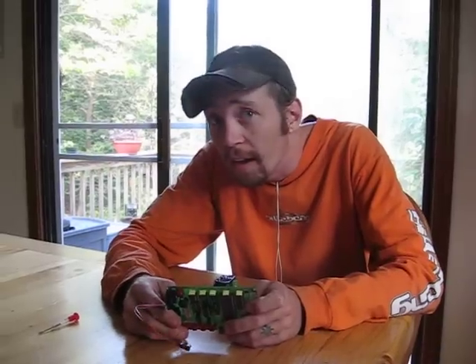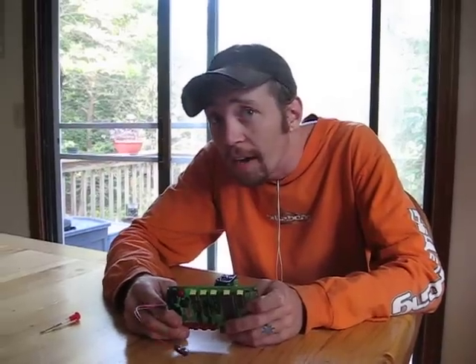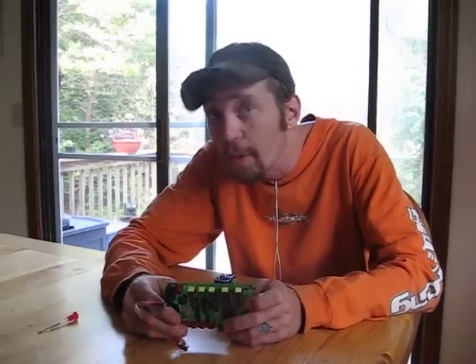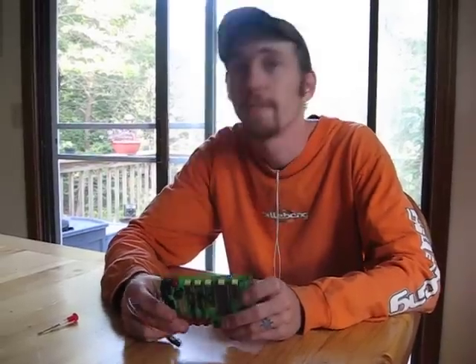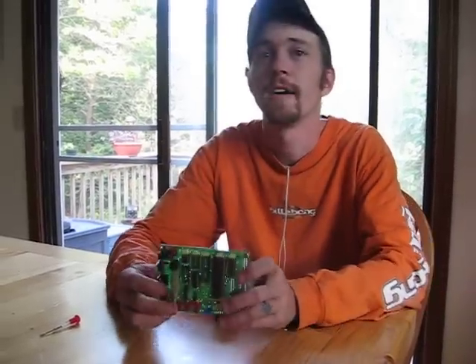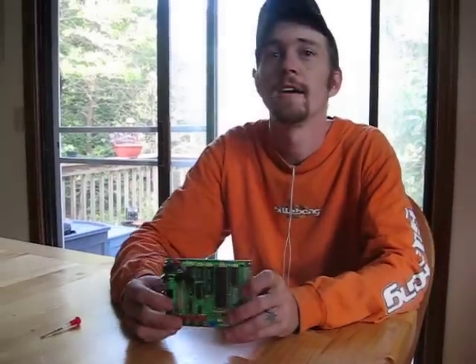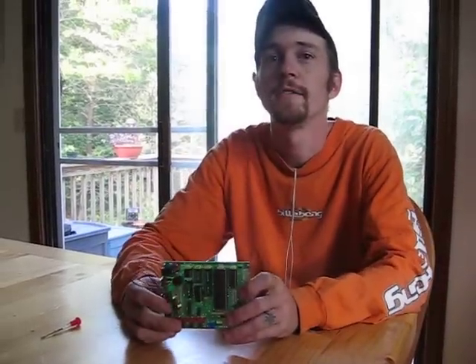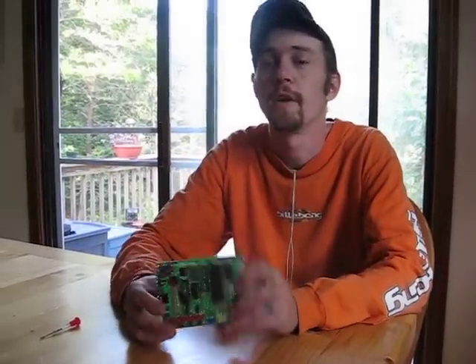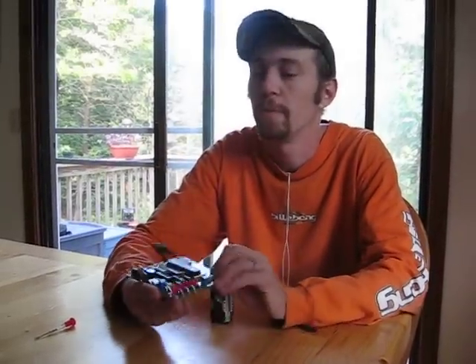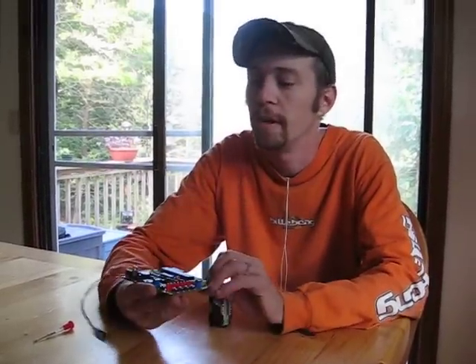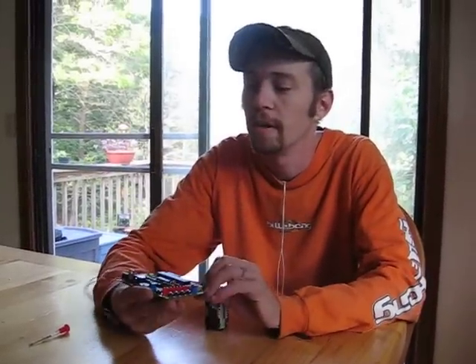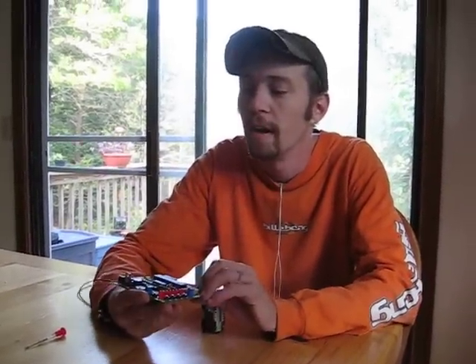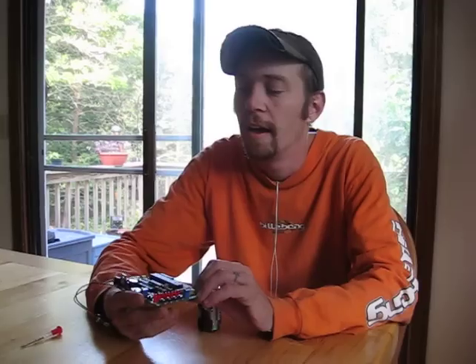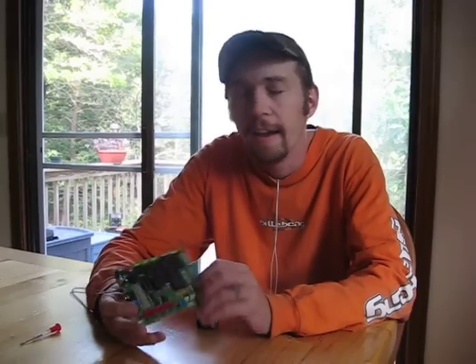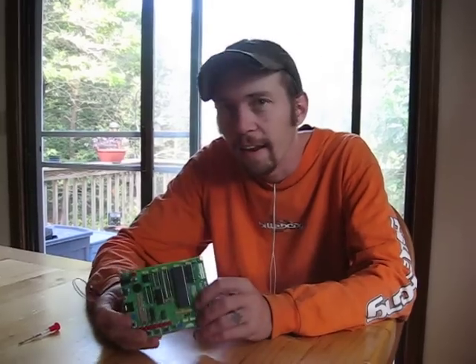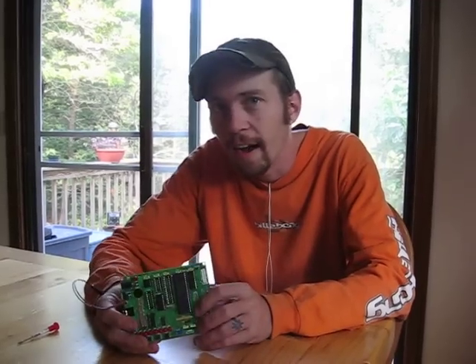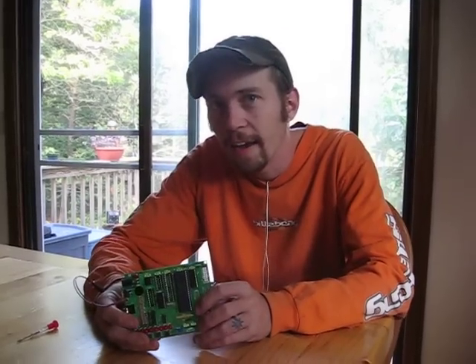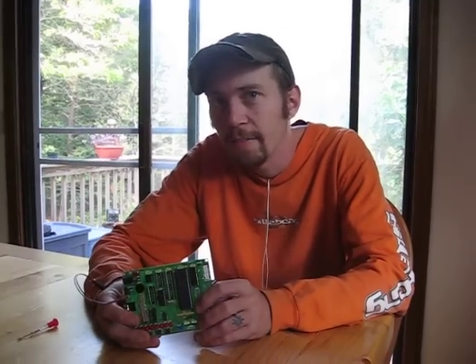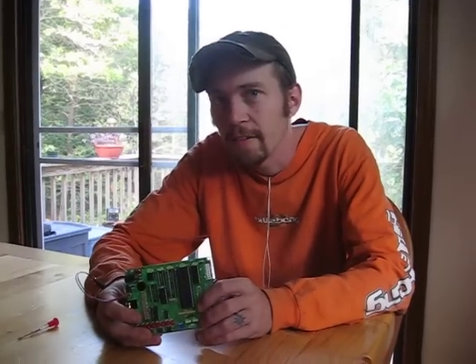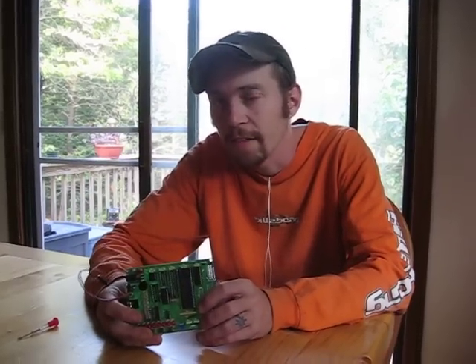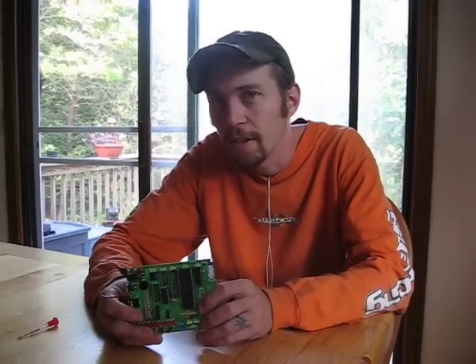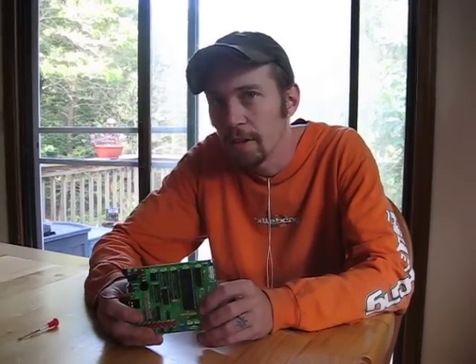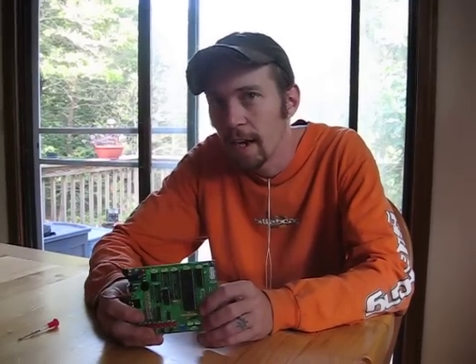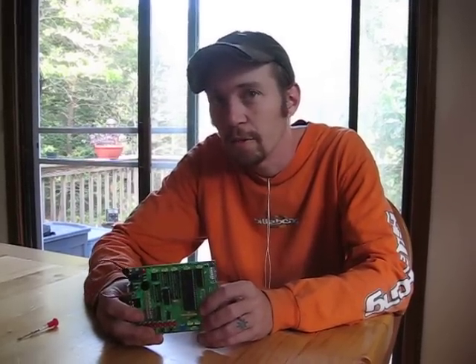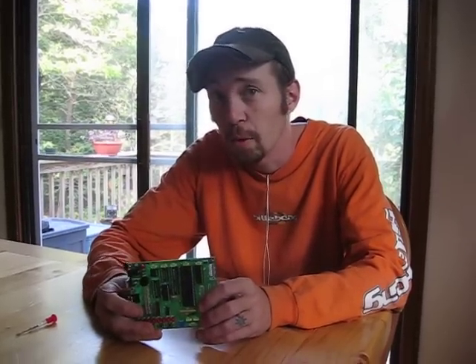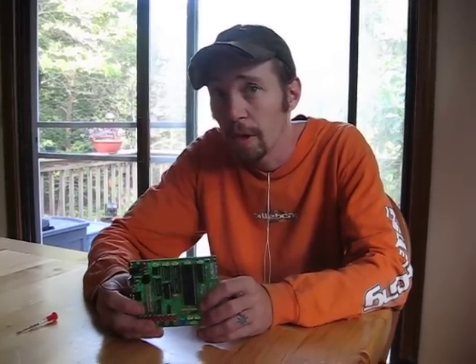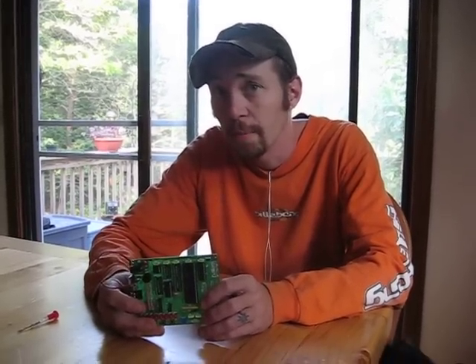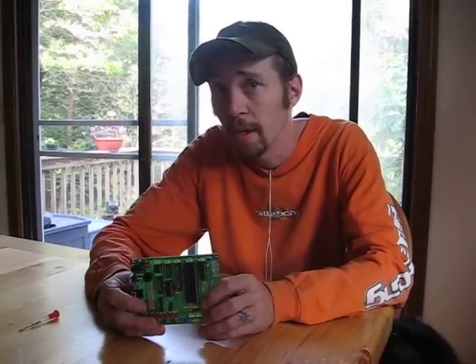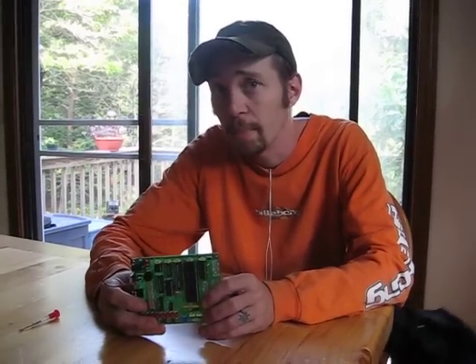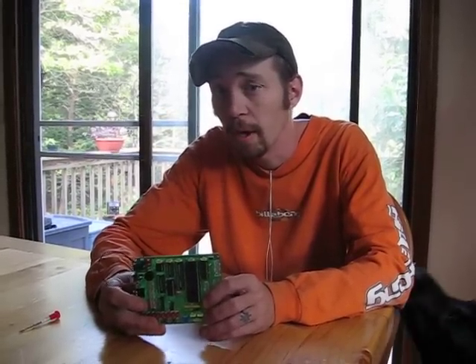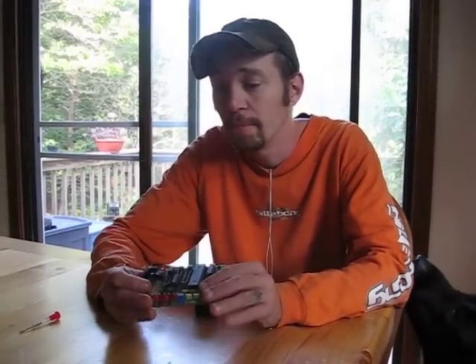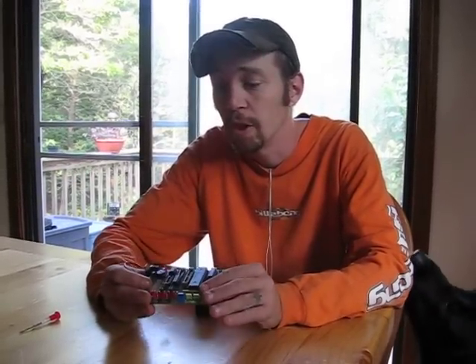Howdy folks, Chris the Carpenter here, and I have successfully learned how to program an EEPROM chip.